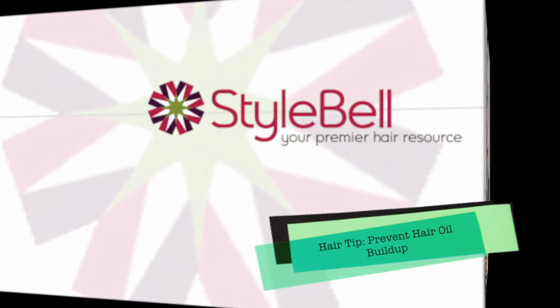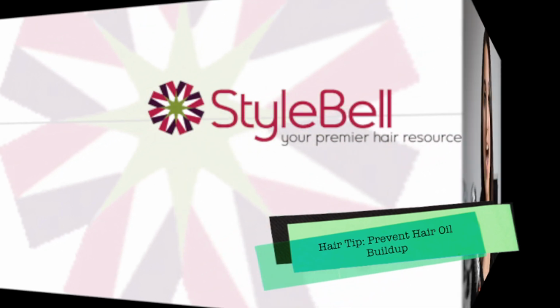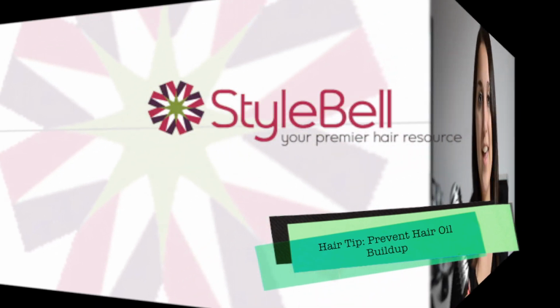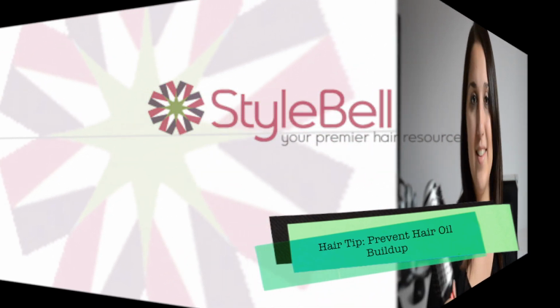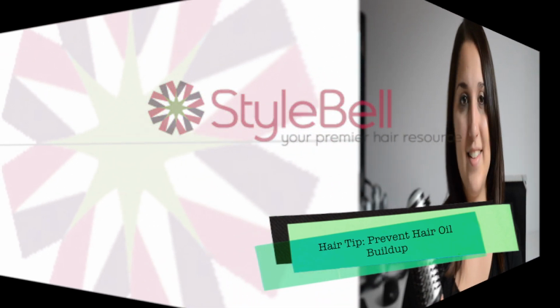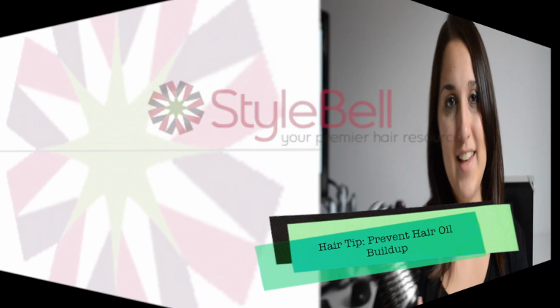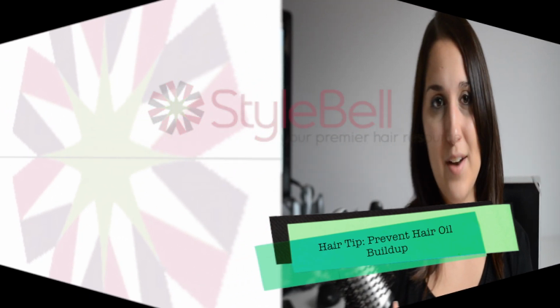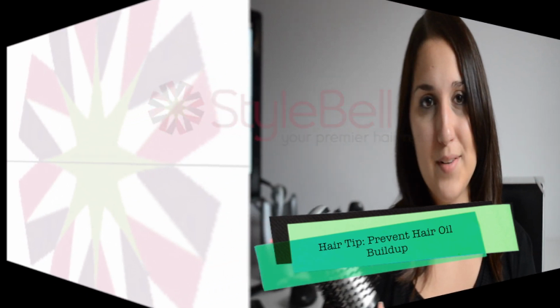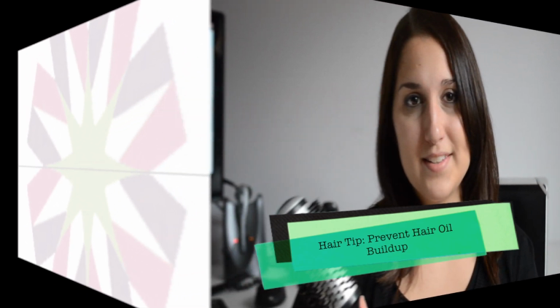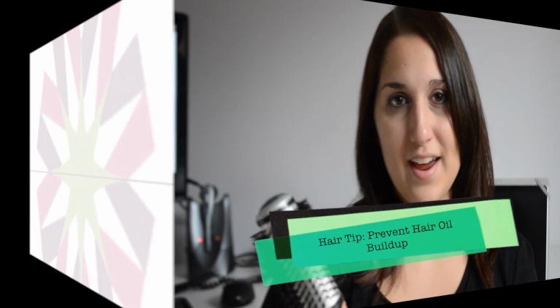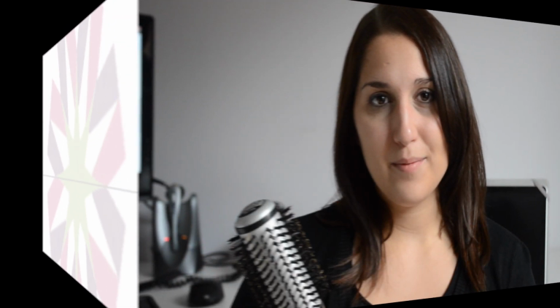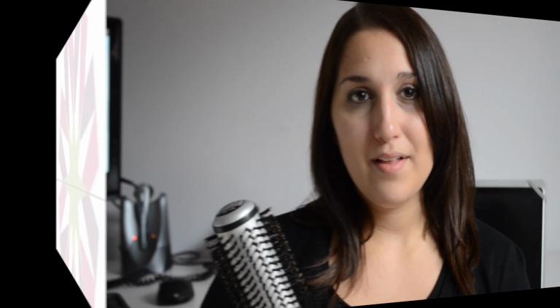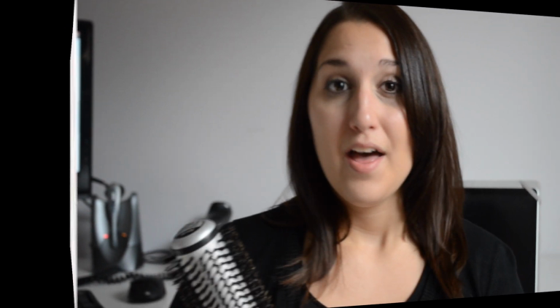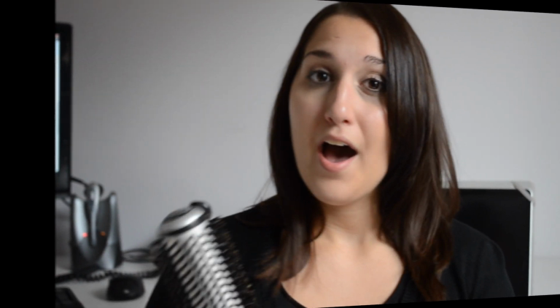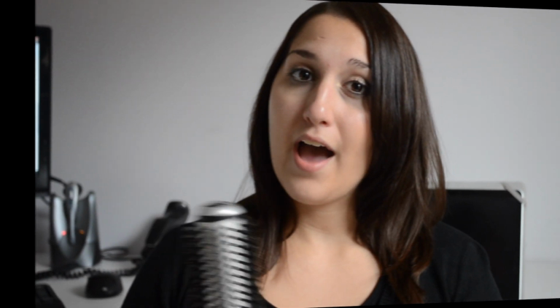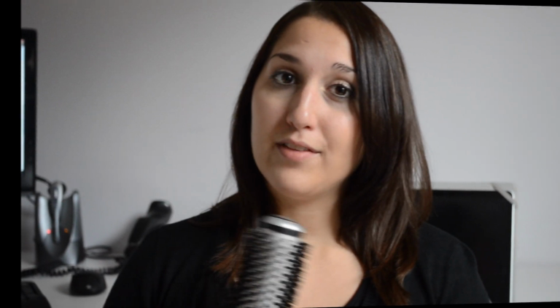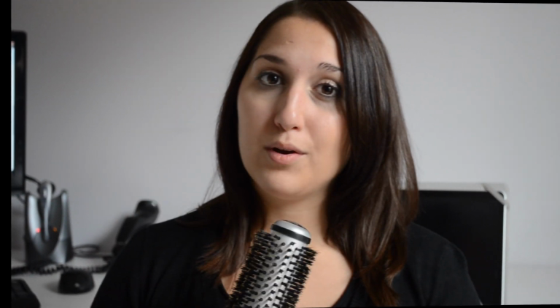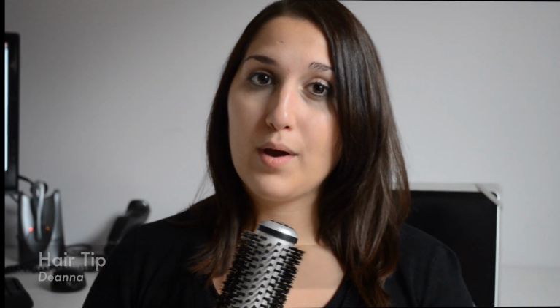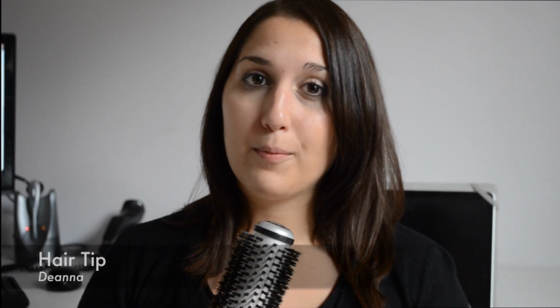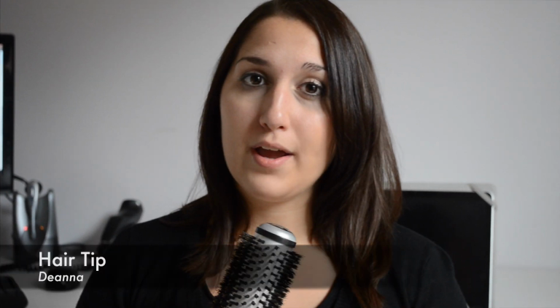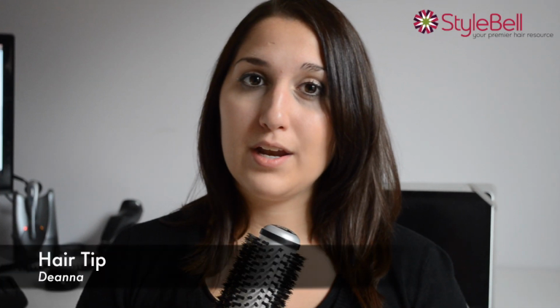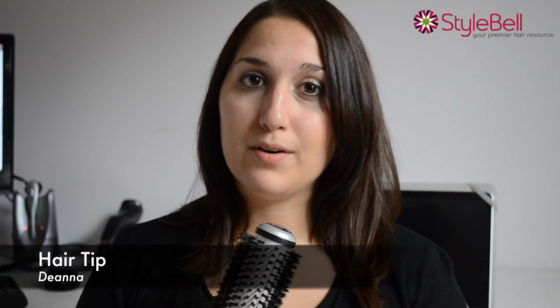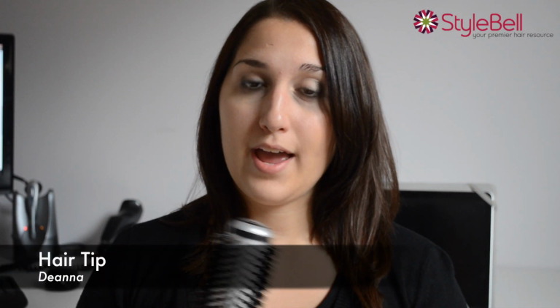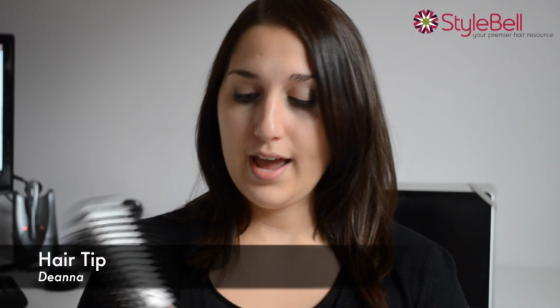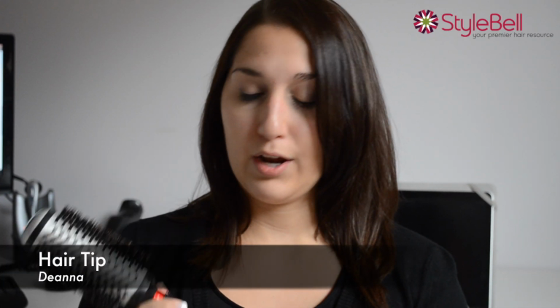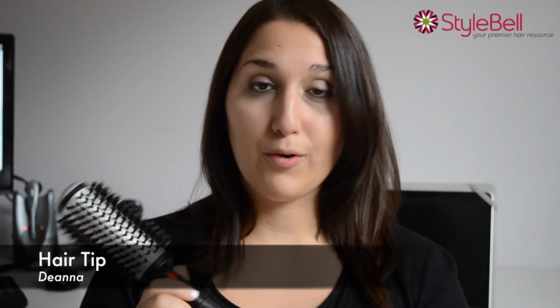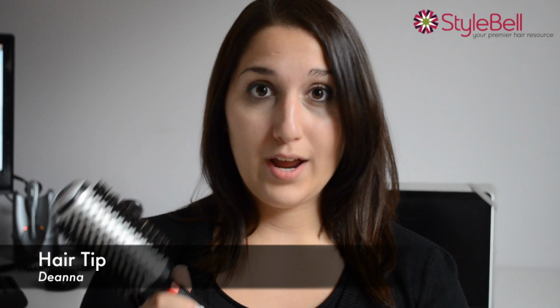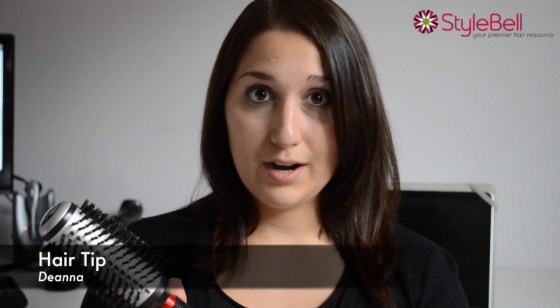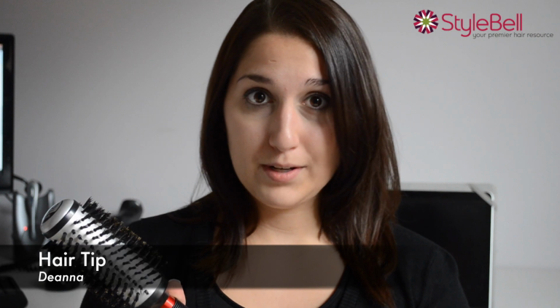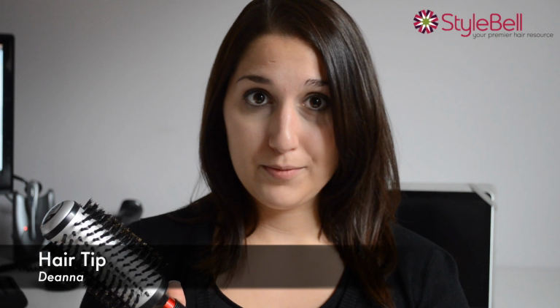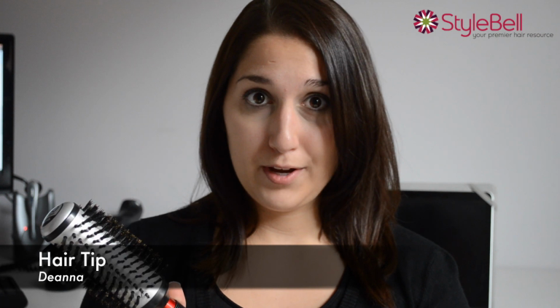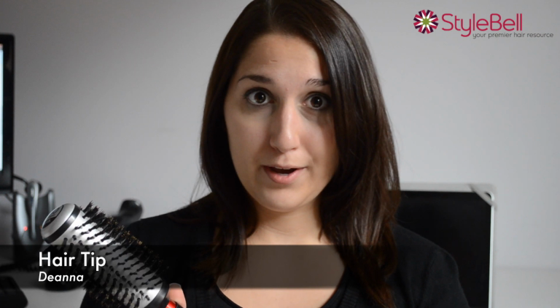Hi, this is Deanna with Stylebell. I have a little quick break in your day and a great hair tip for you.